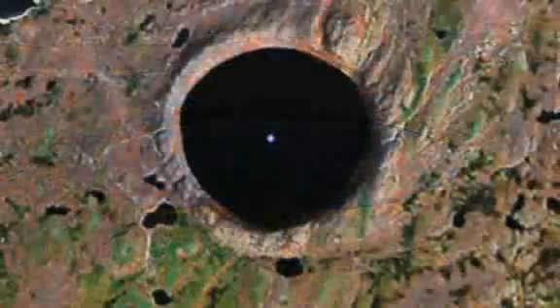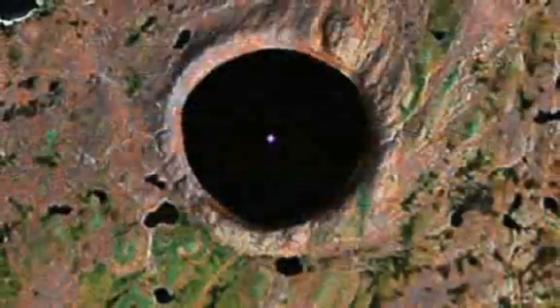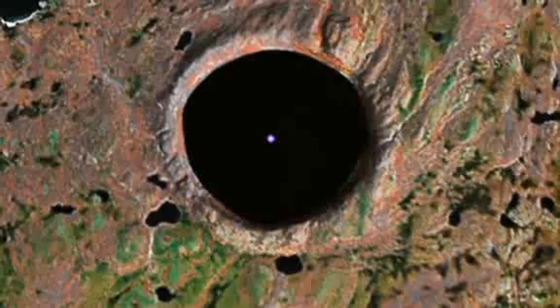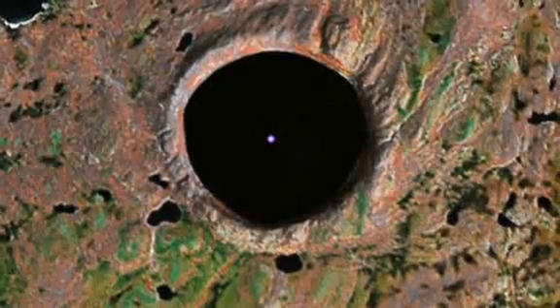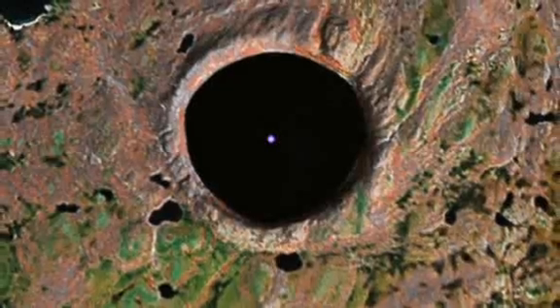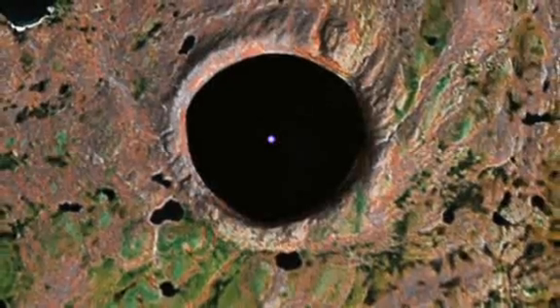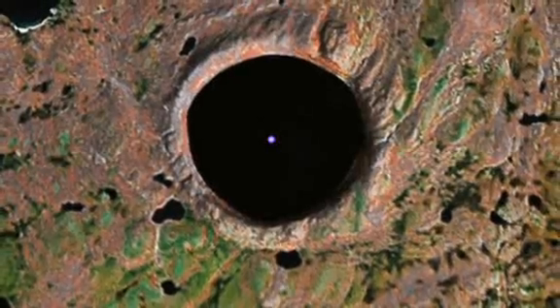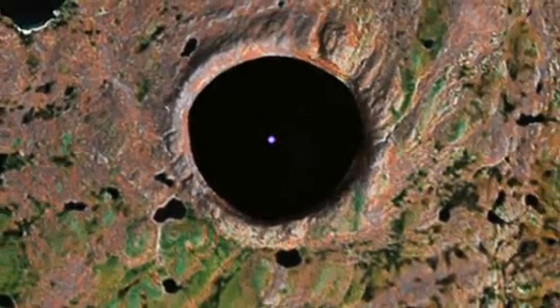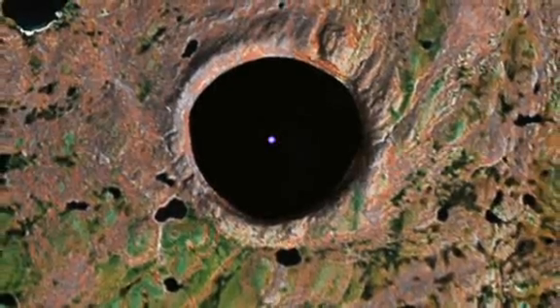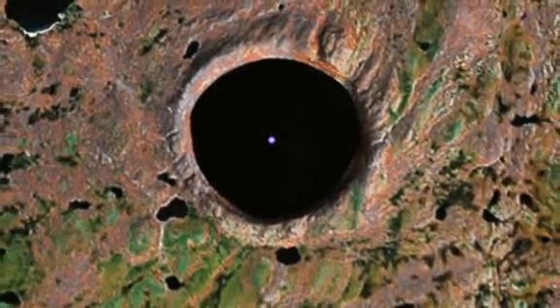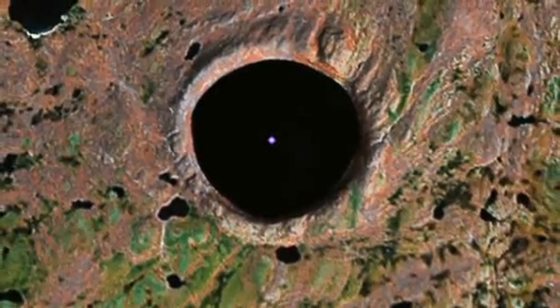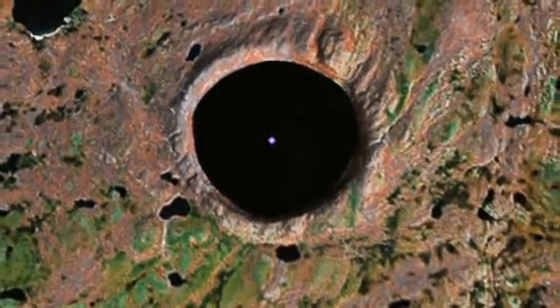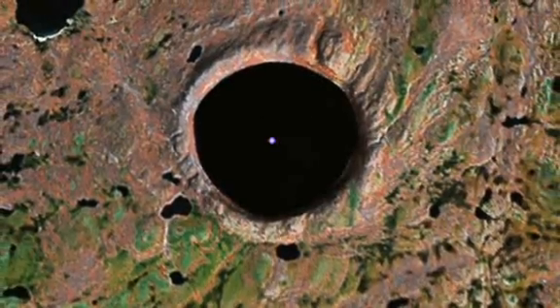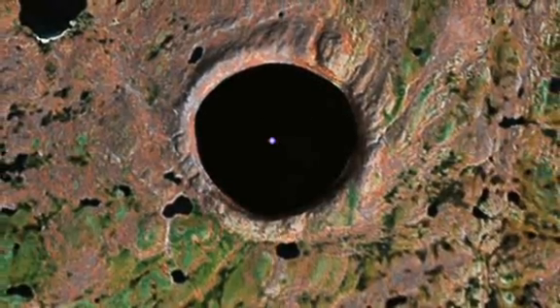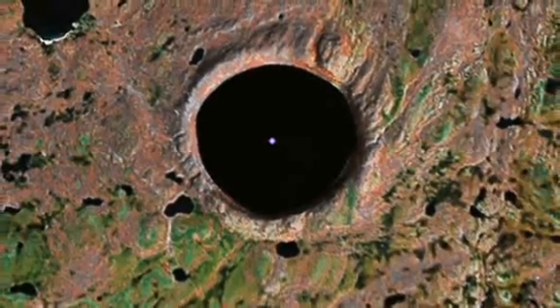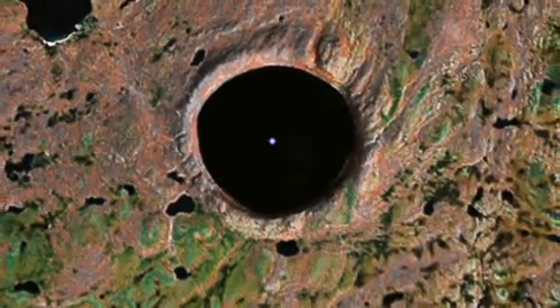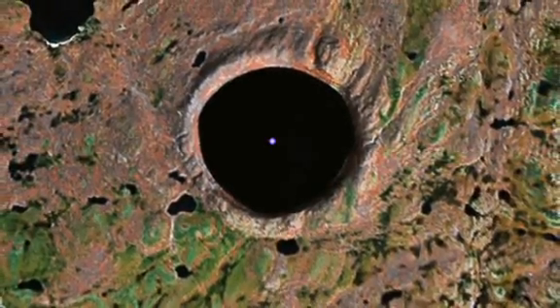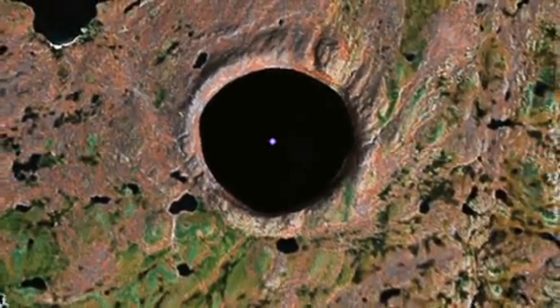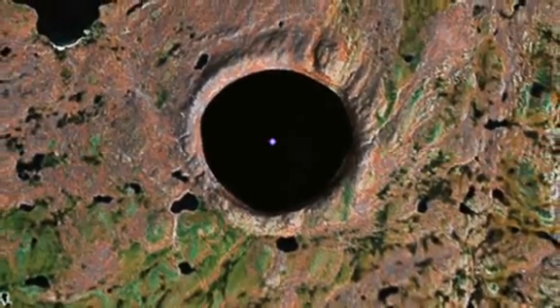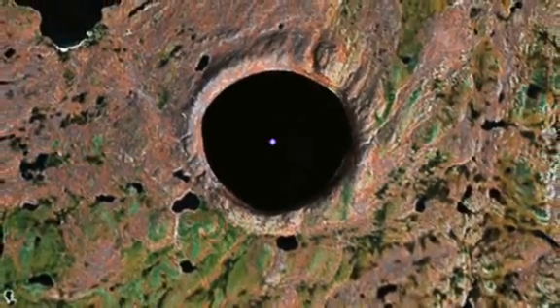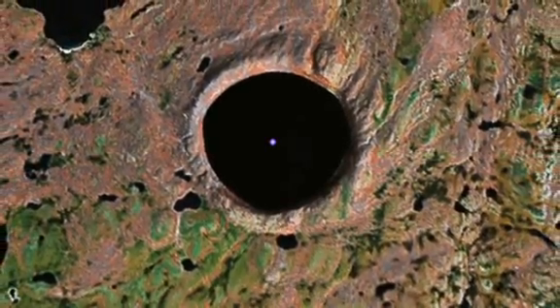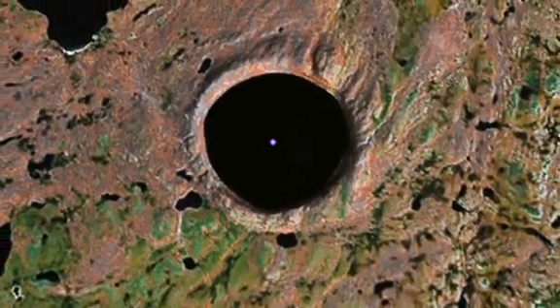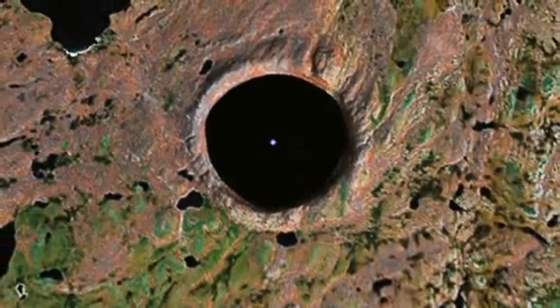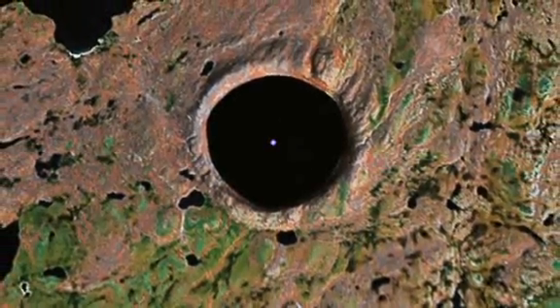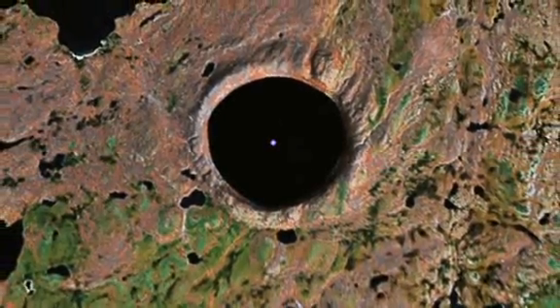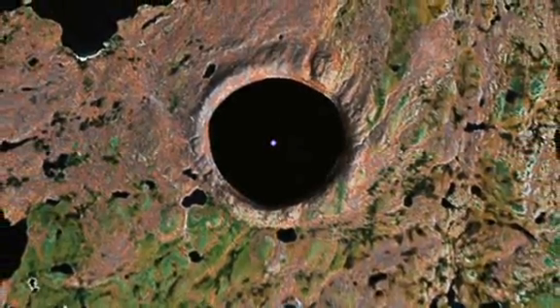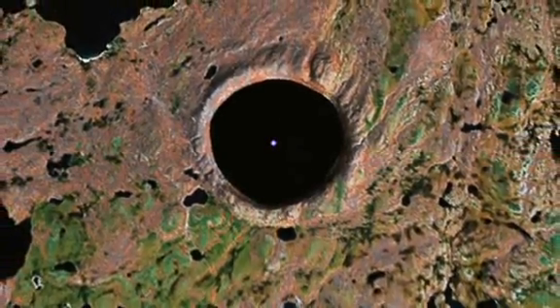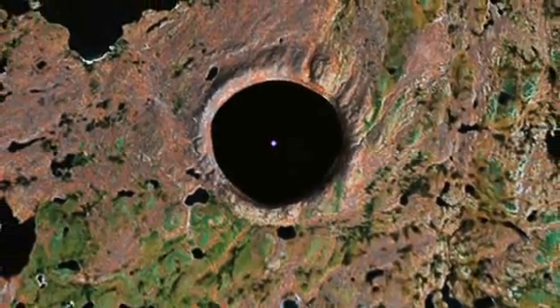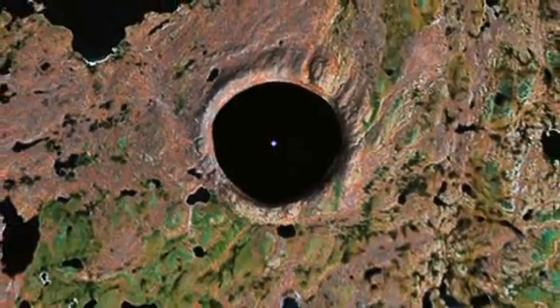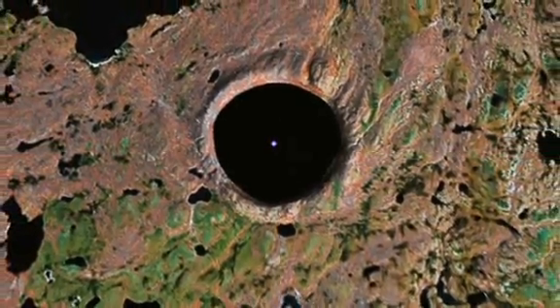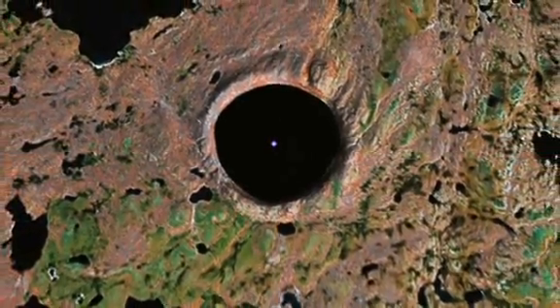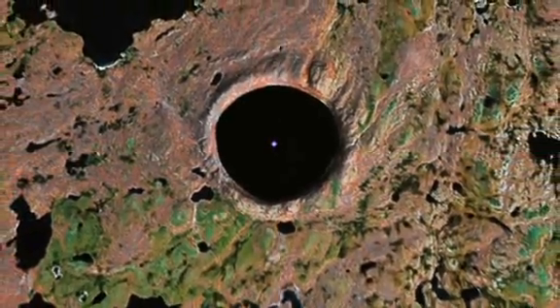Visitors to the Crystal Eye of Nunavik, or Pingualit, look down from the topmost peak to see a perfectly round basin.